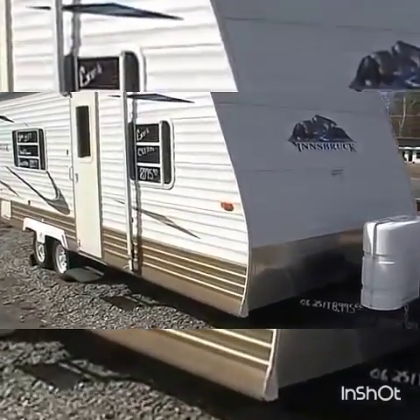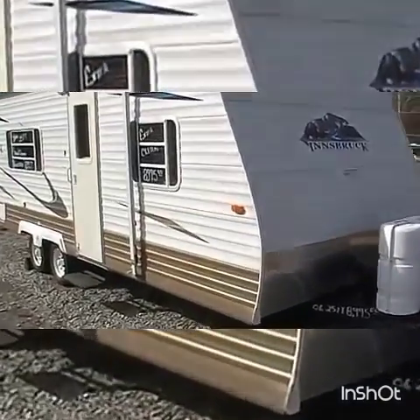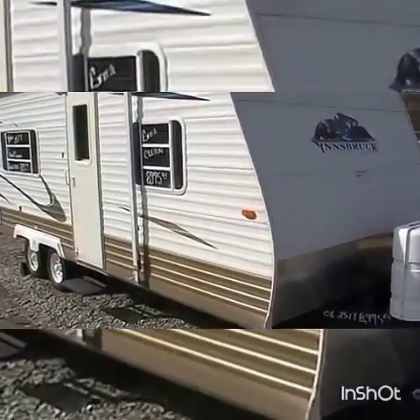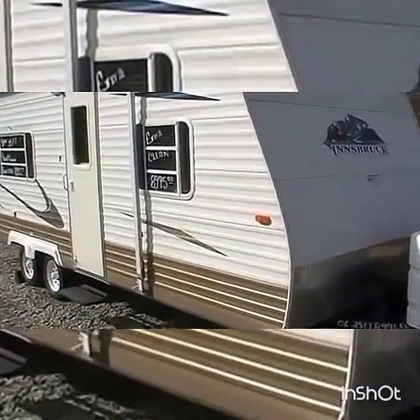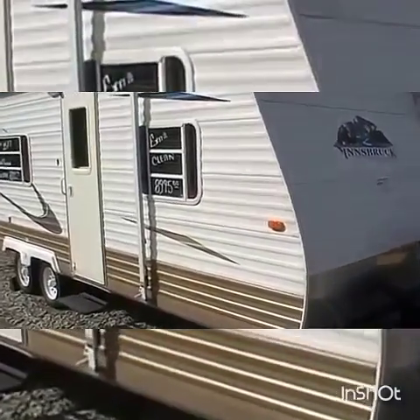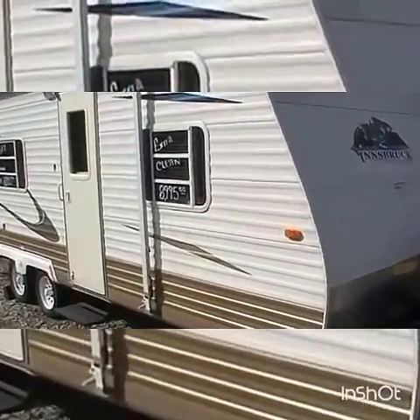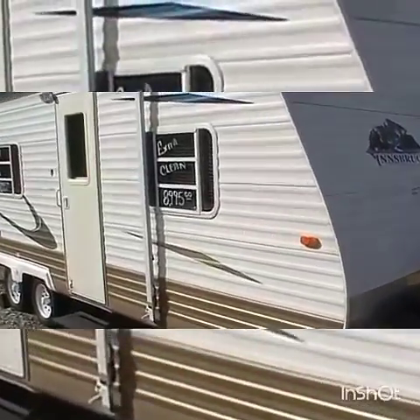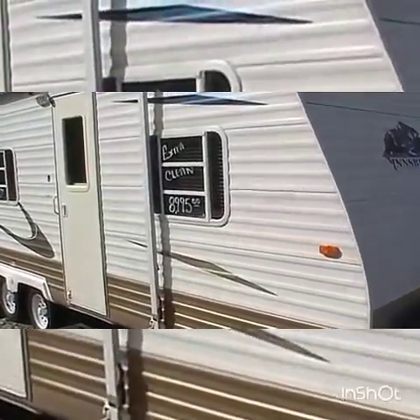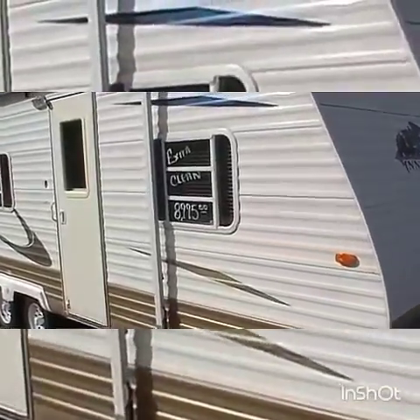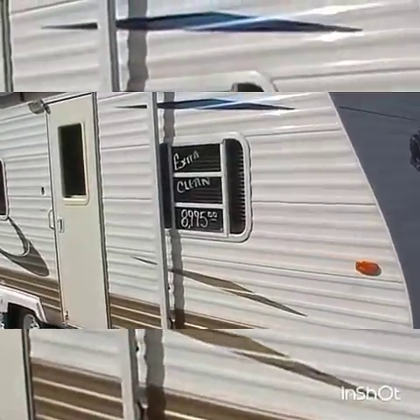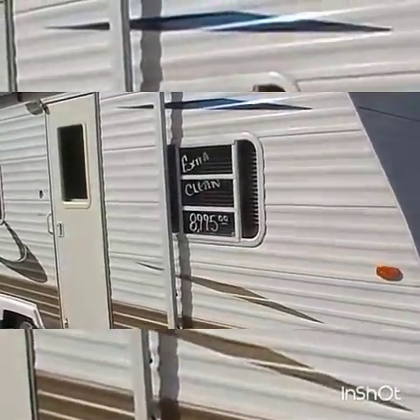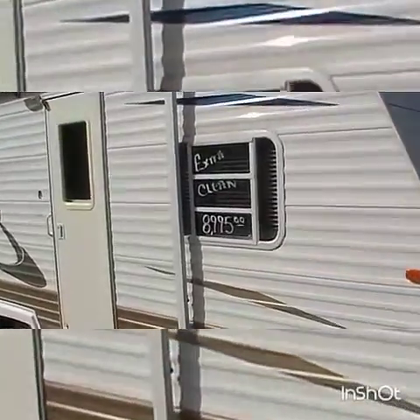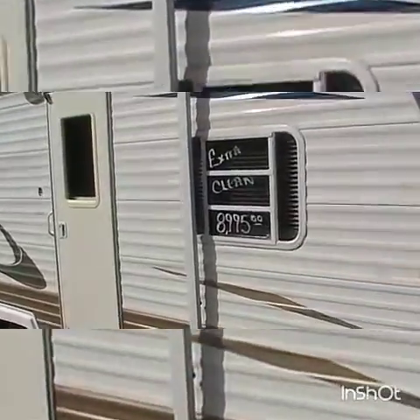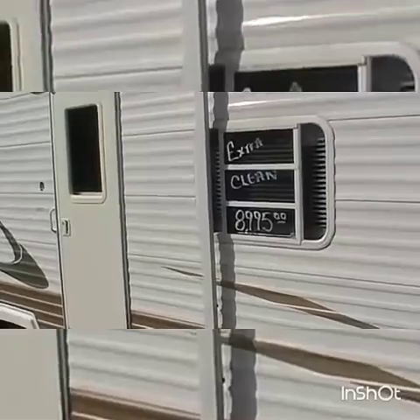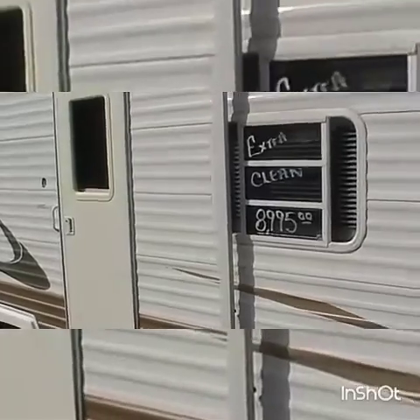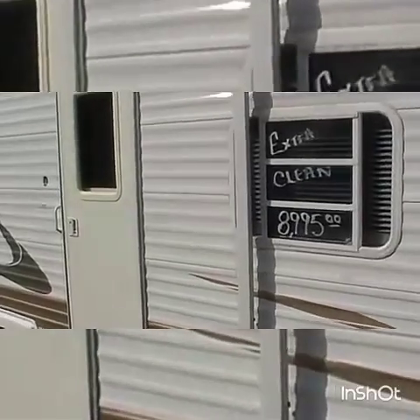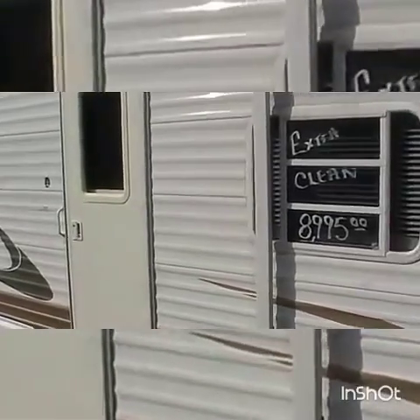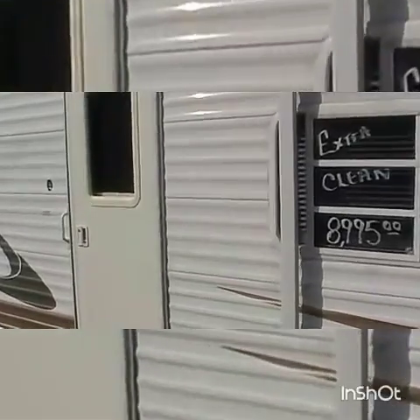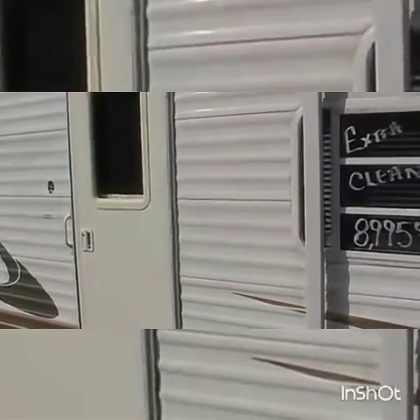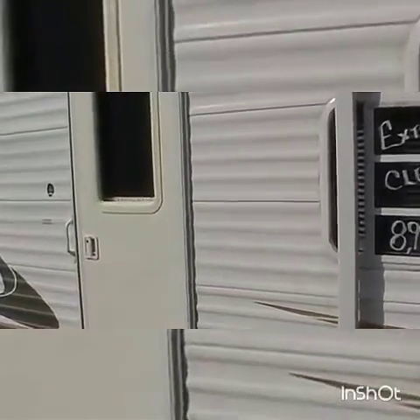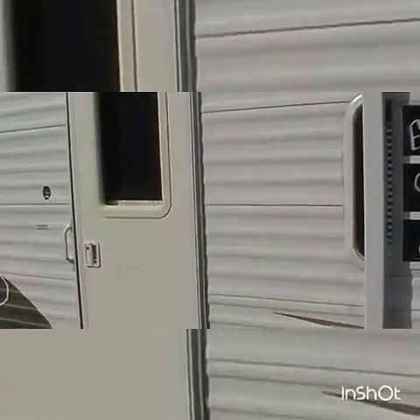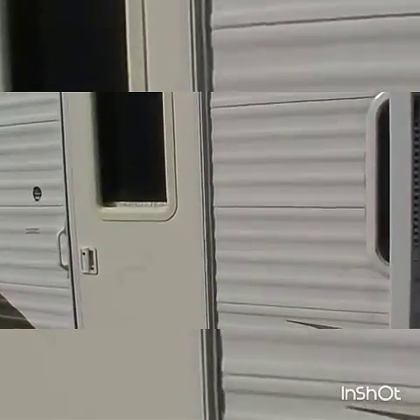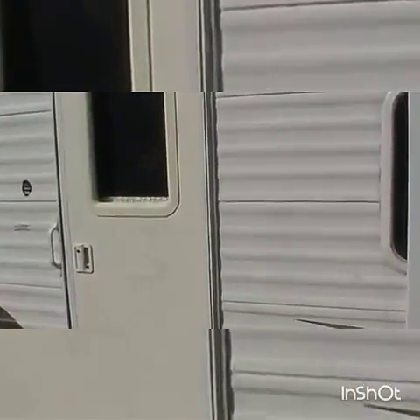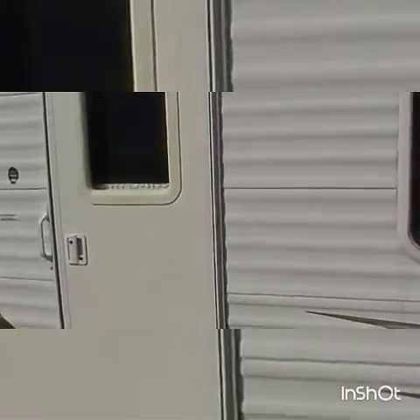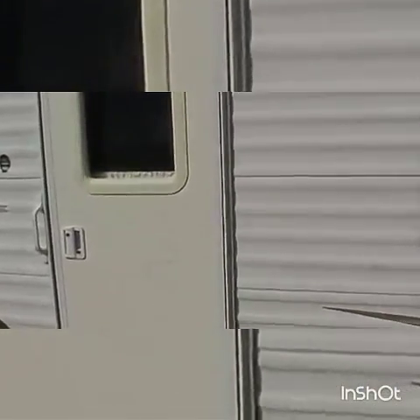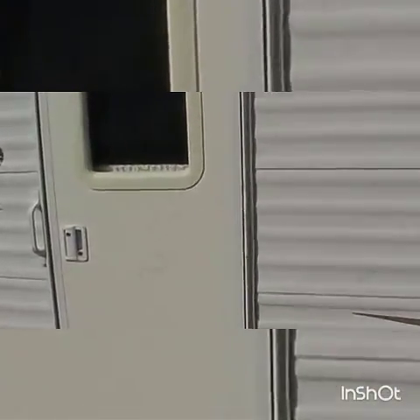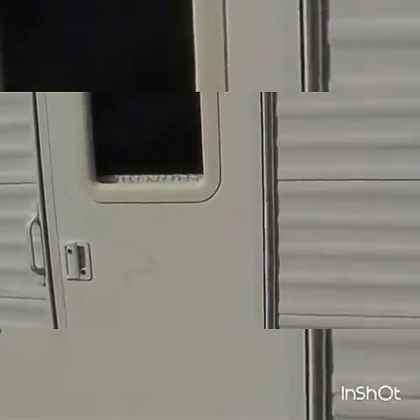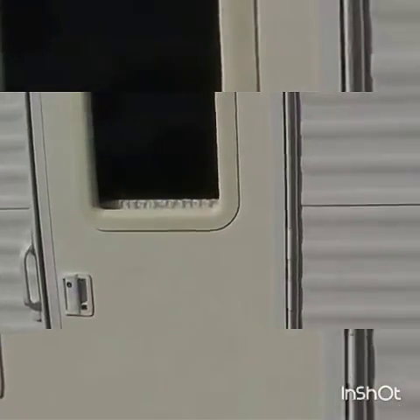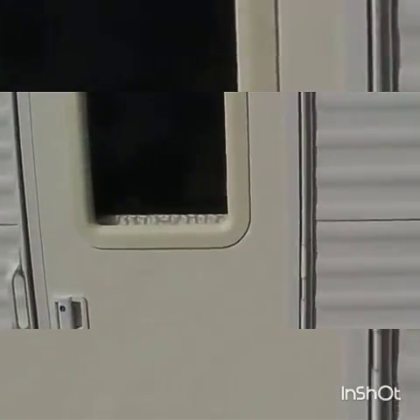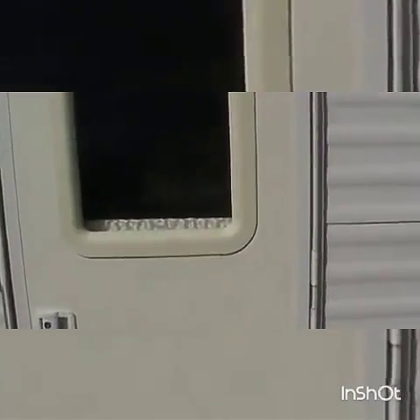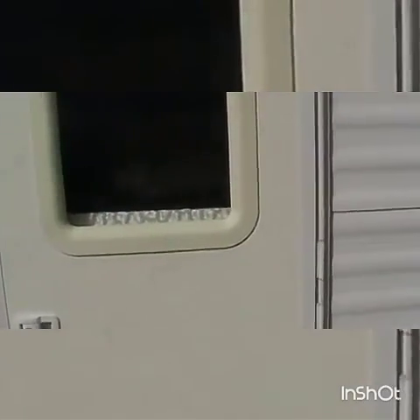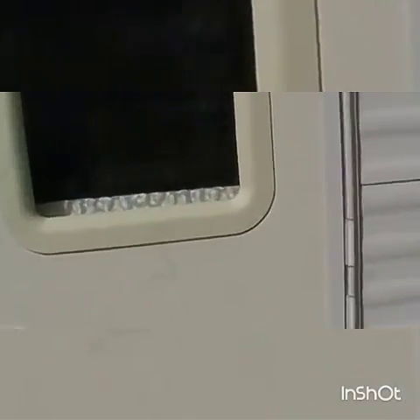This RV is in like-new condition, has no smoke or pet odors, and of course we show you everything works.